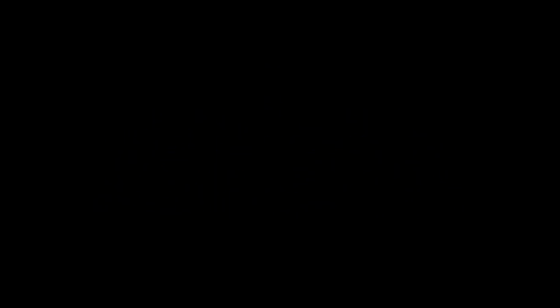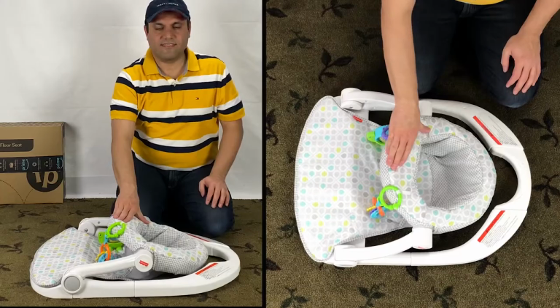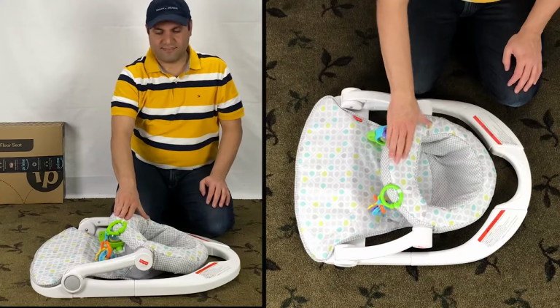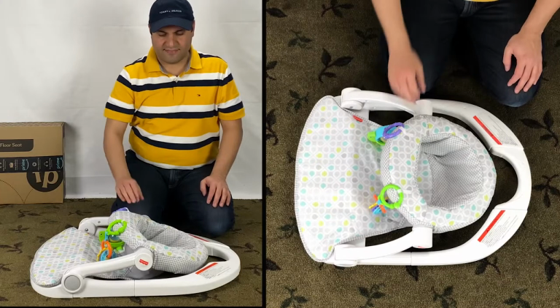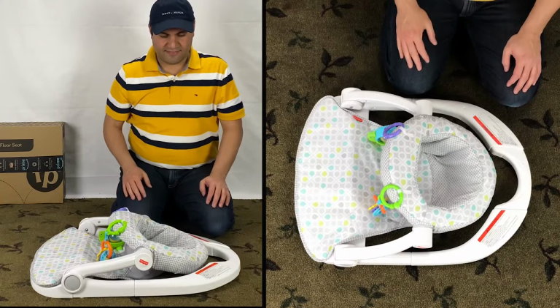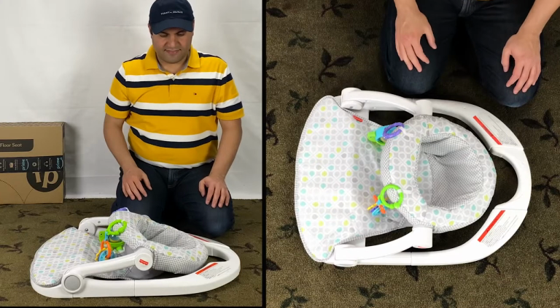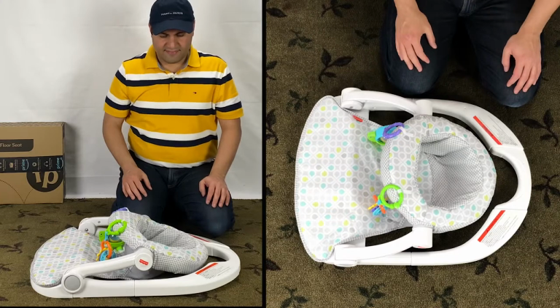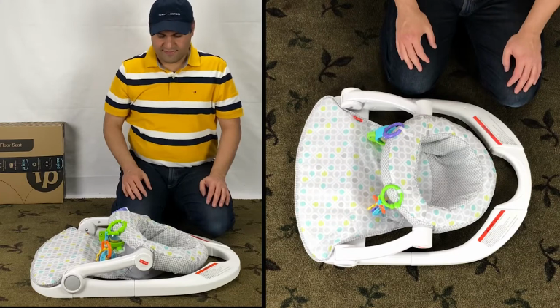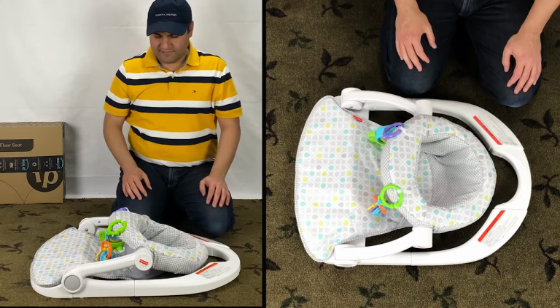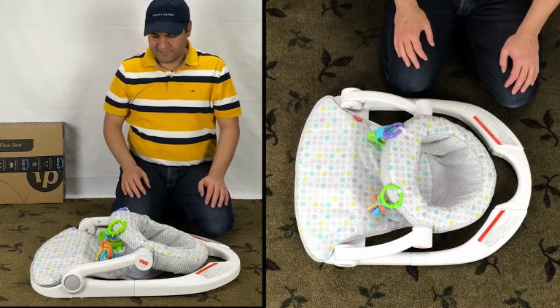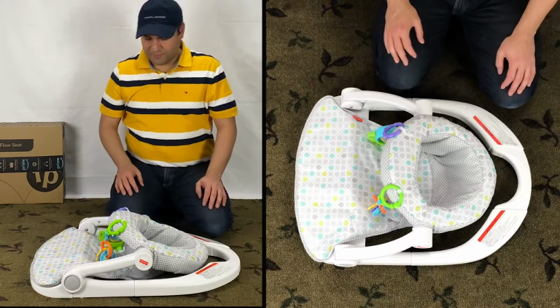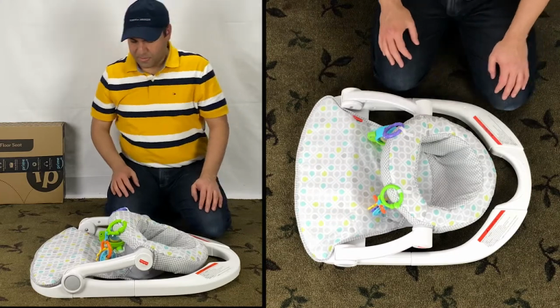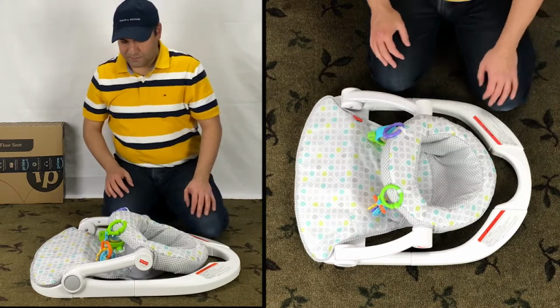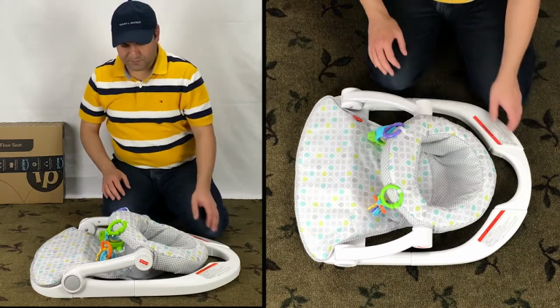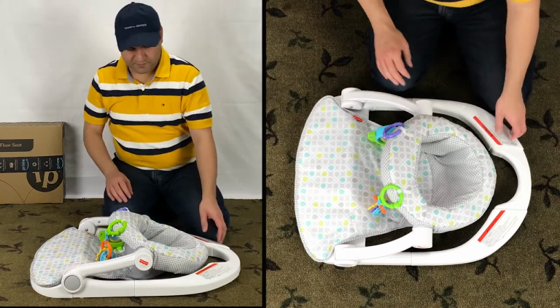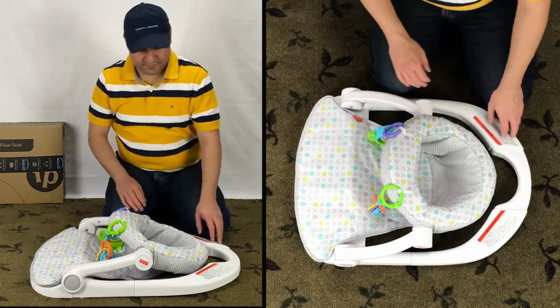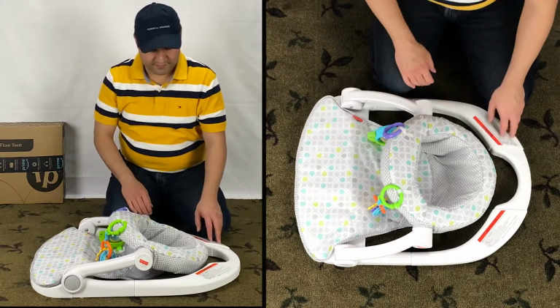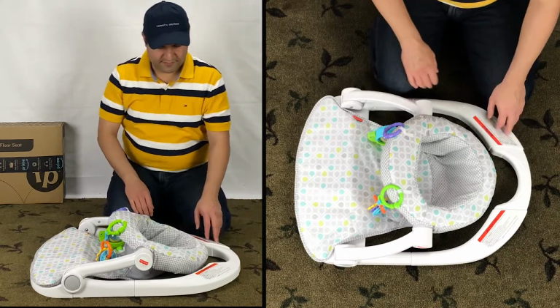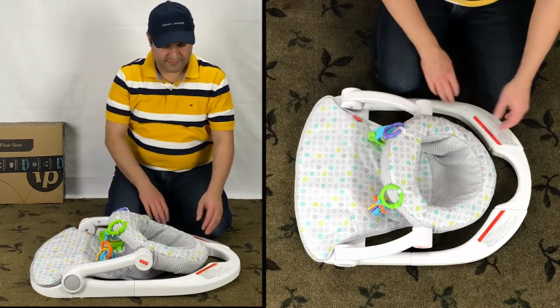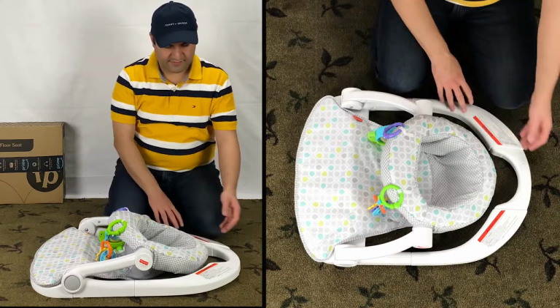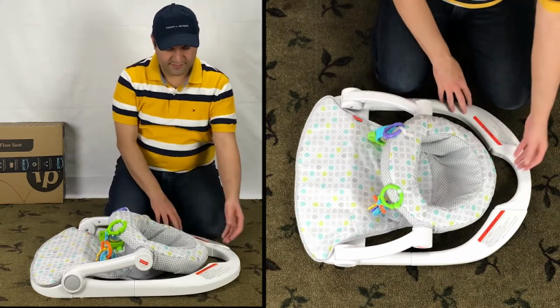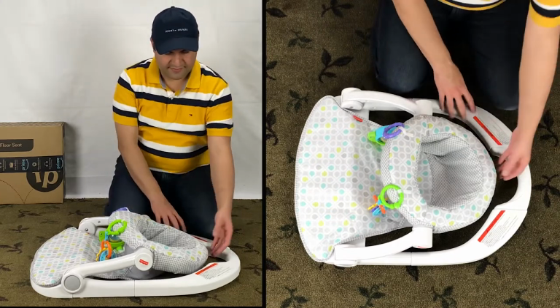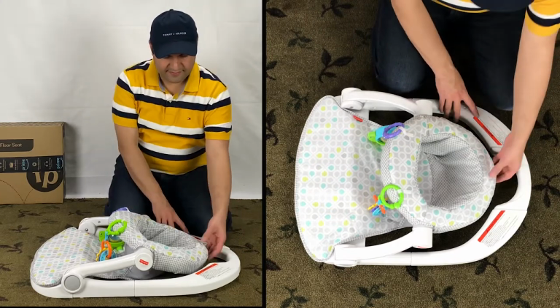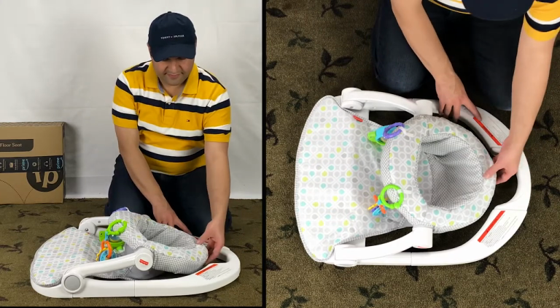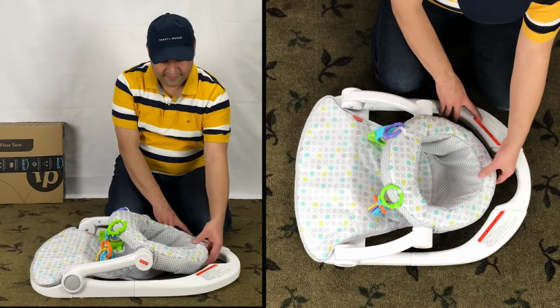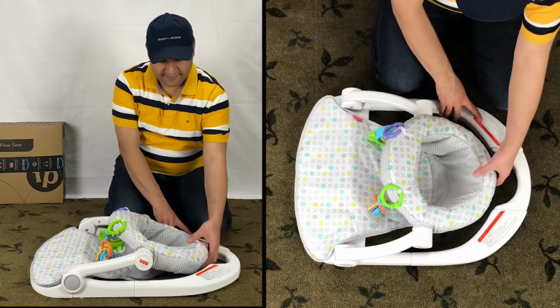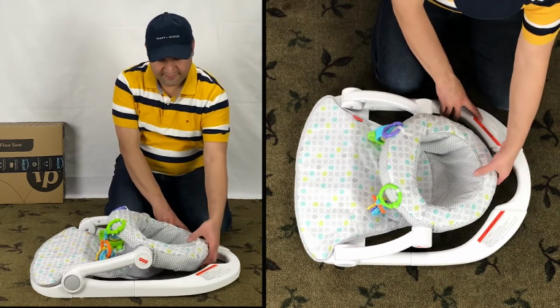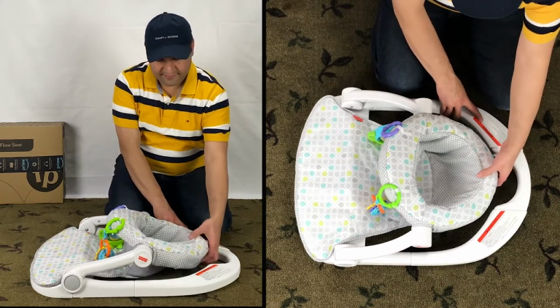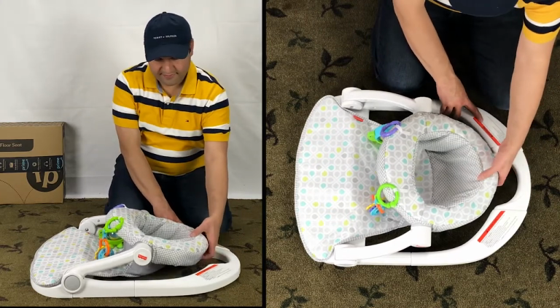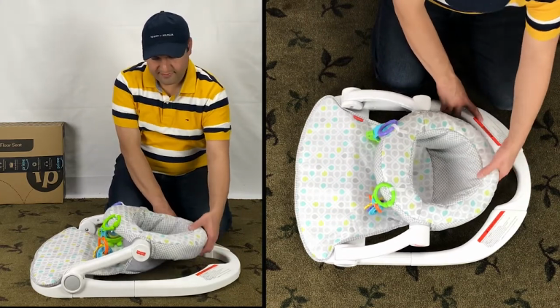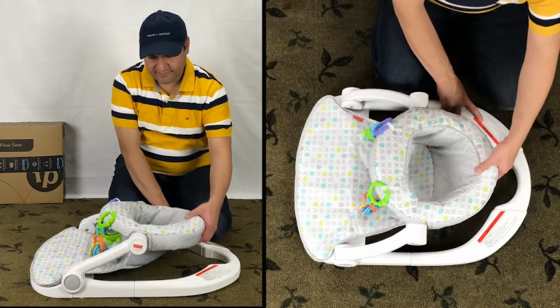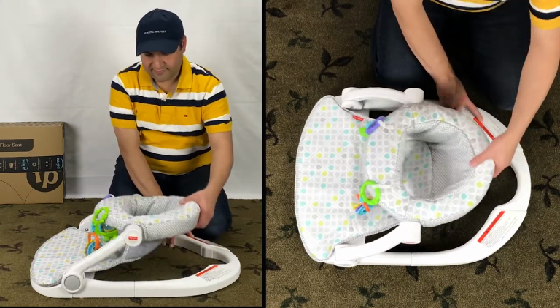To unfold the Fisher-Price Seat-Me-Up floor seat, lift the seat until you hear it snap.